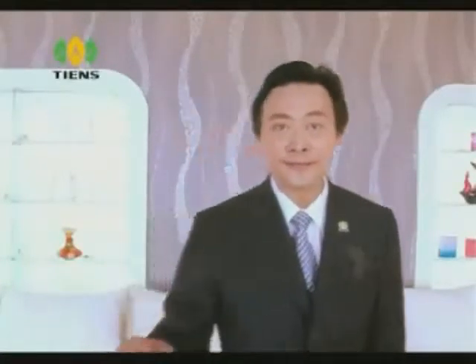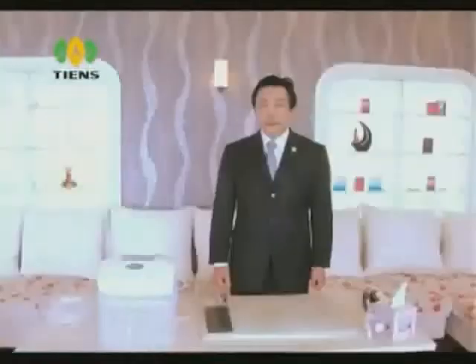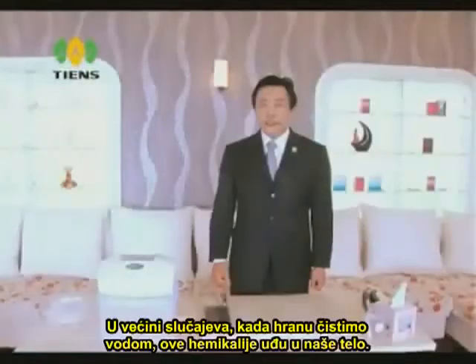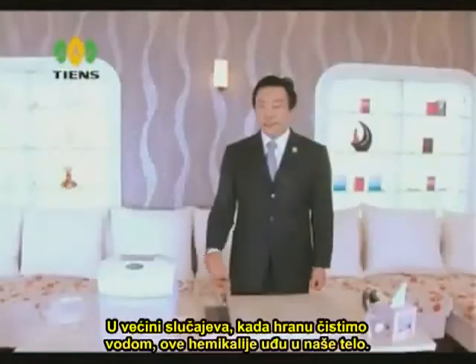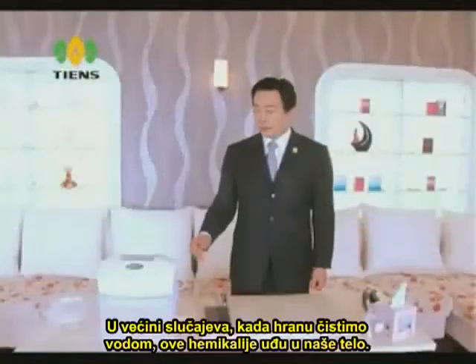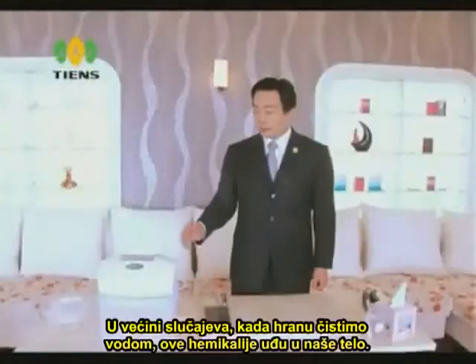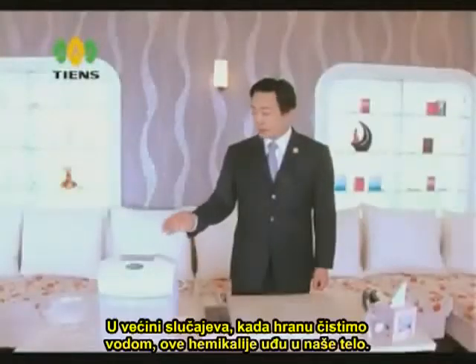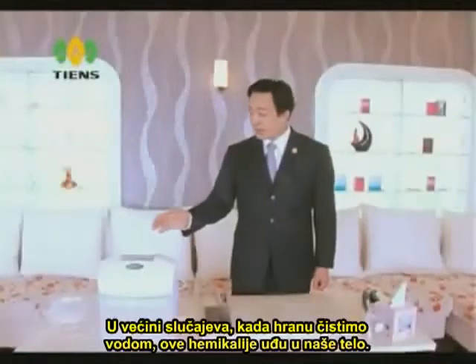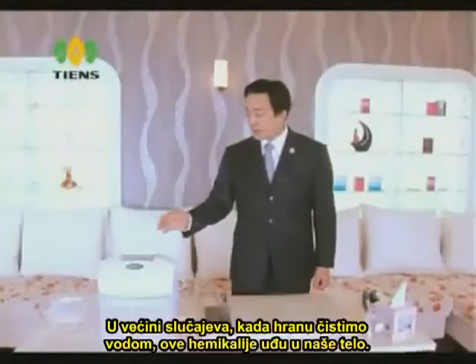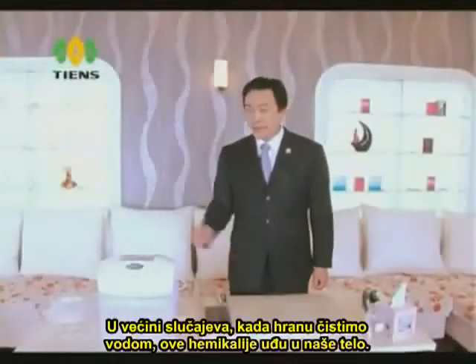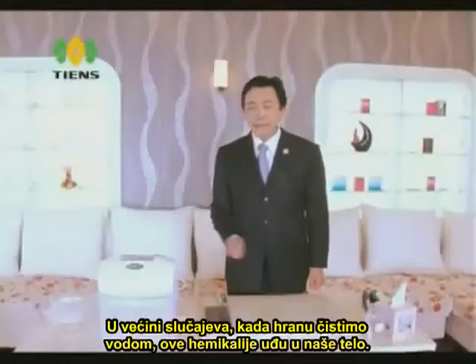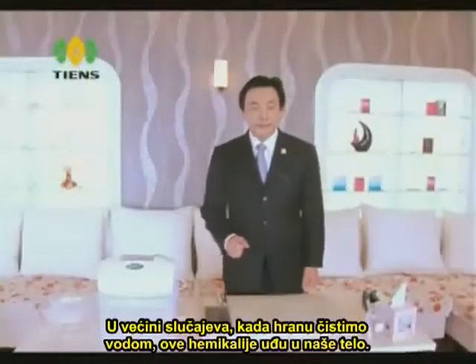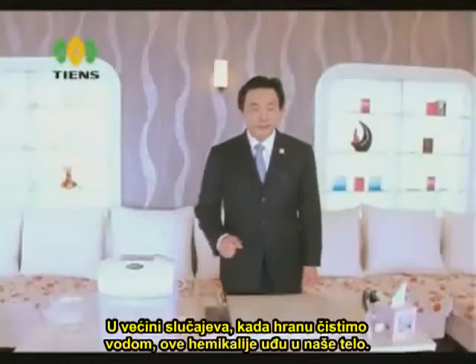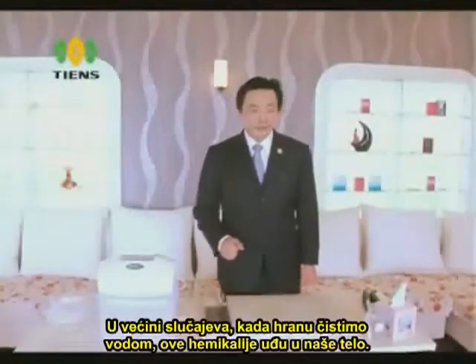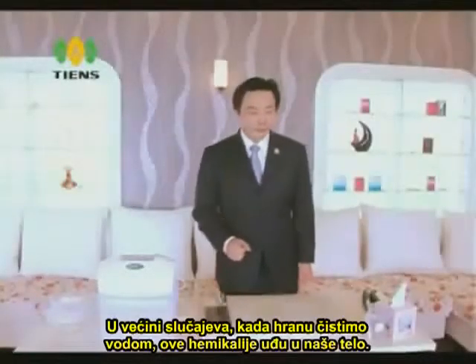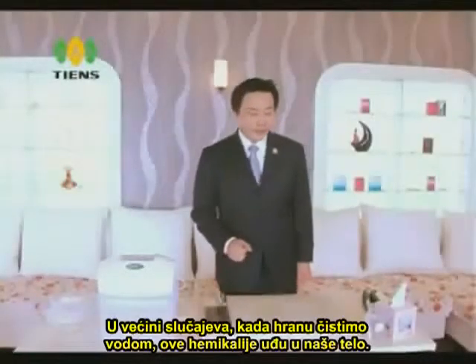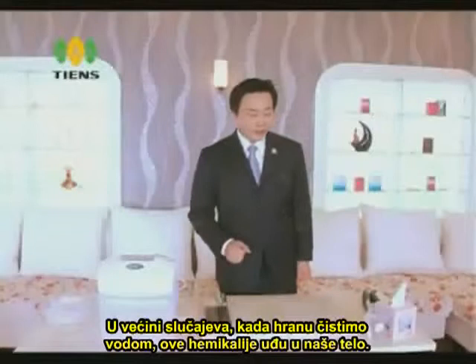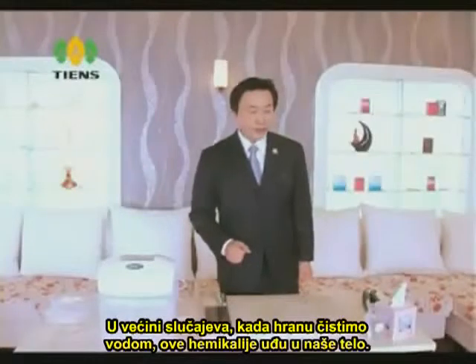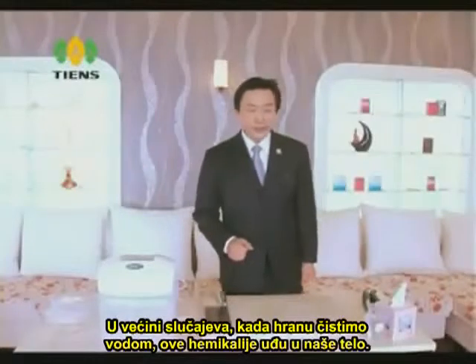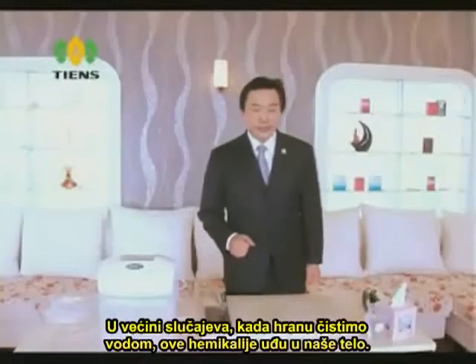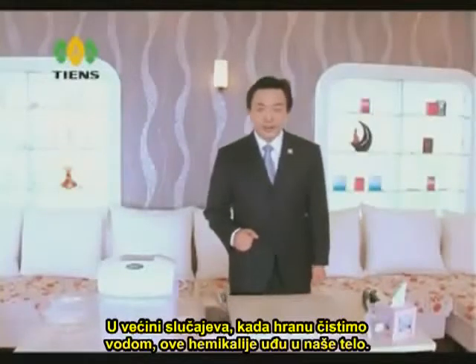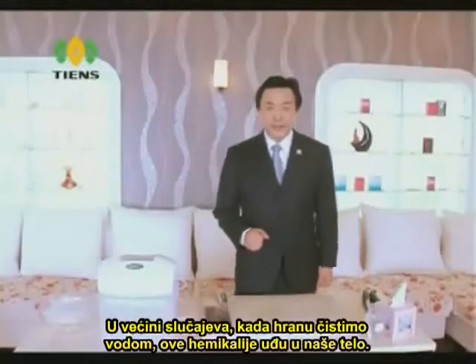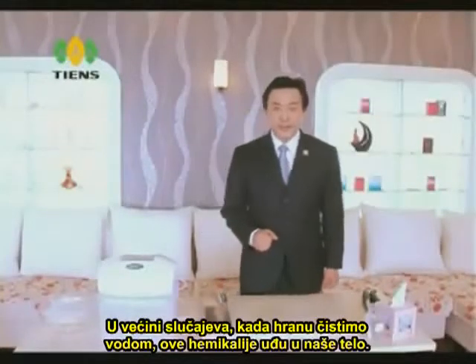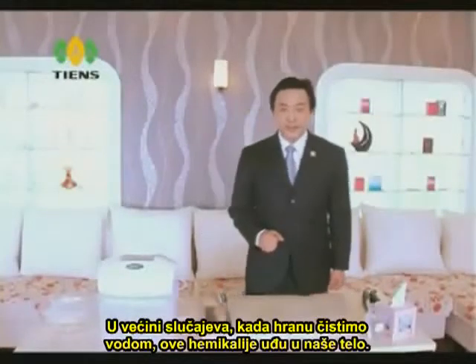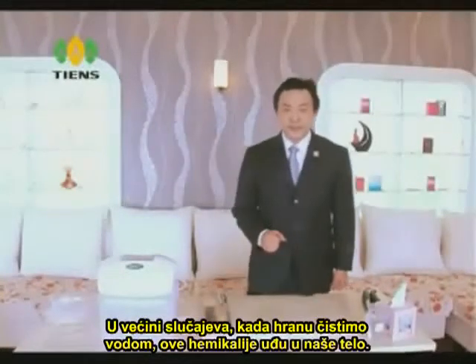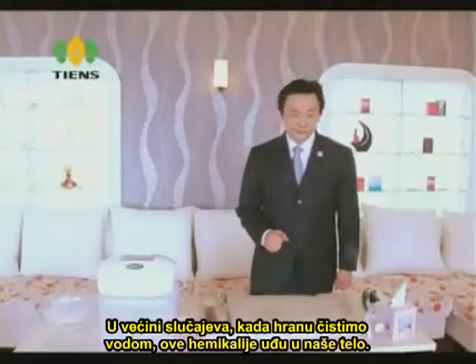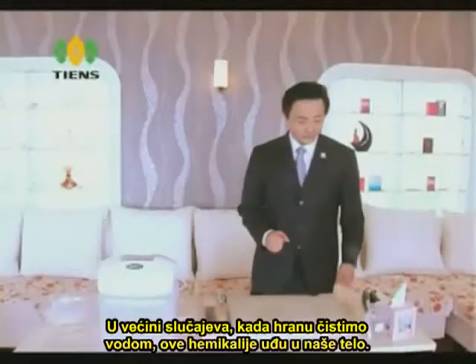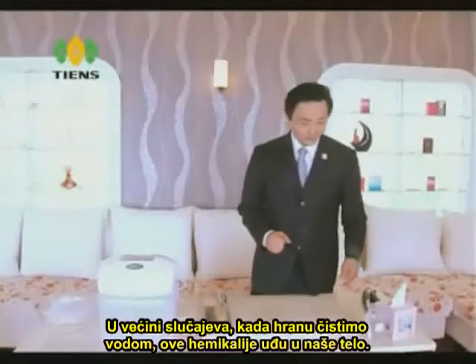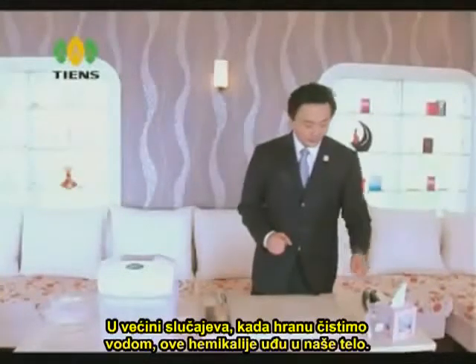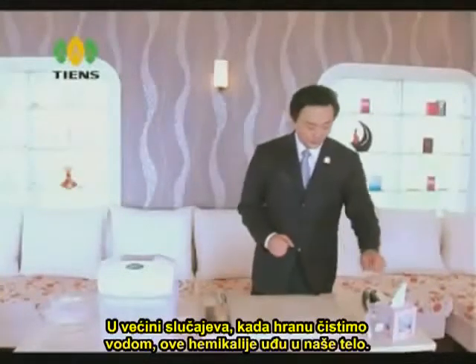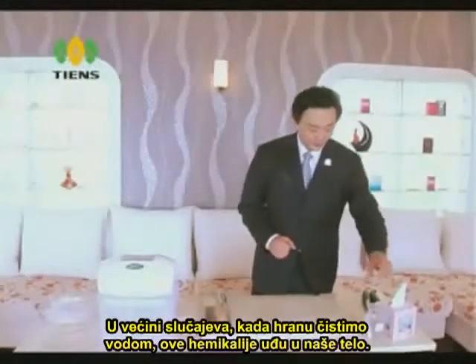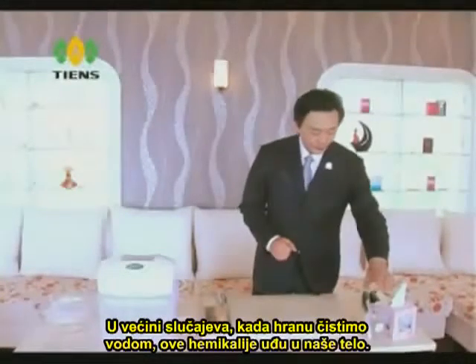But in most cases, these chemicals go into our body when we just simply rinse the meat under running water.